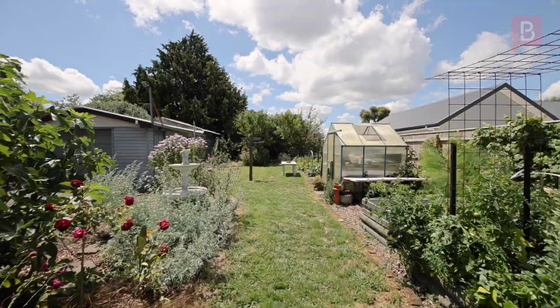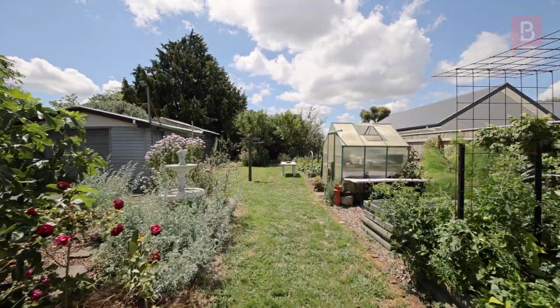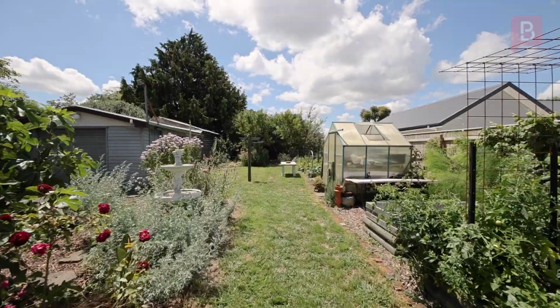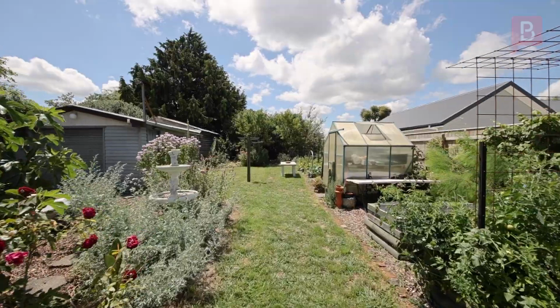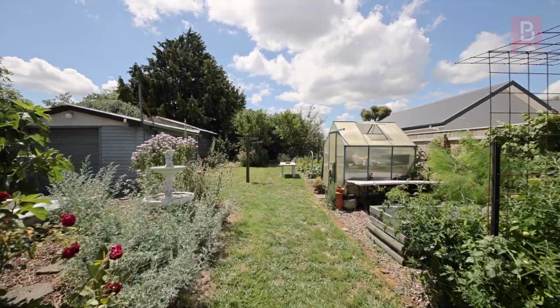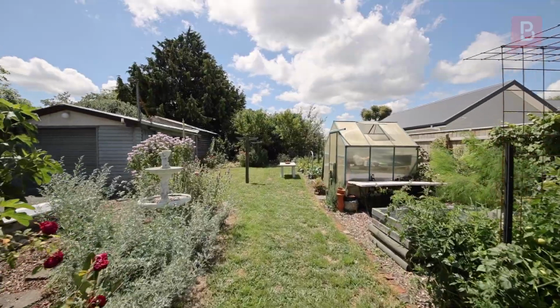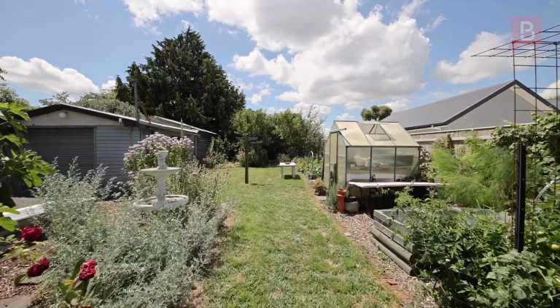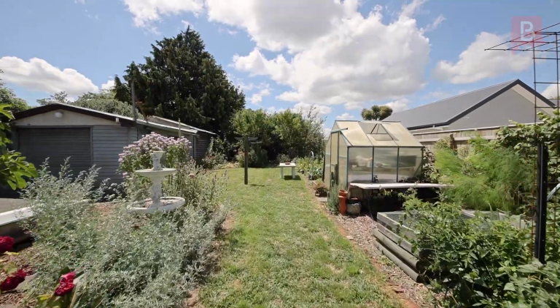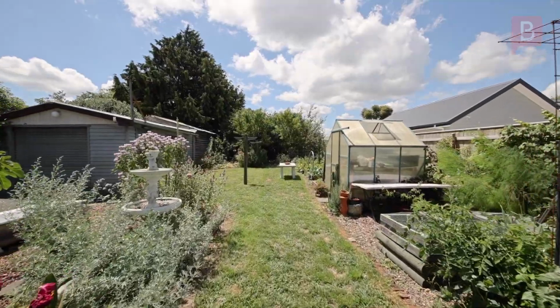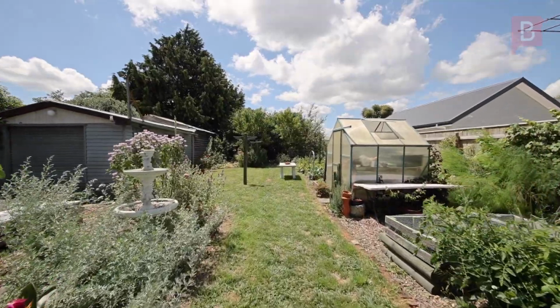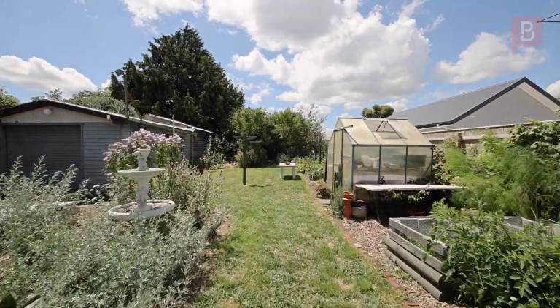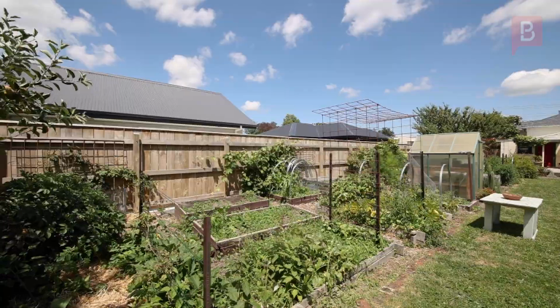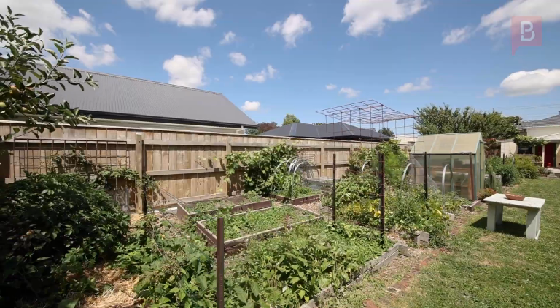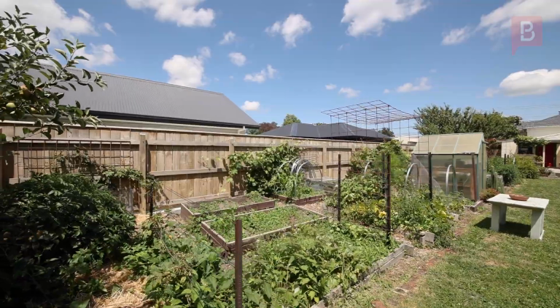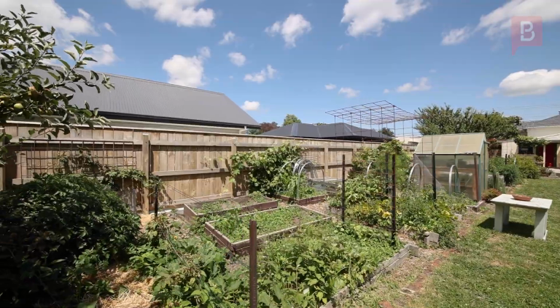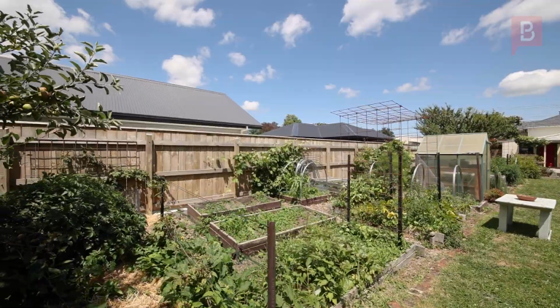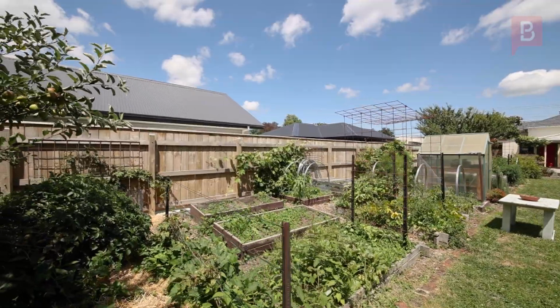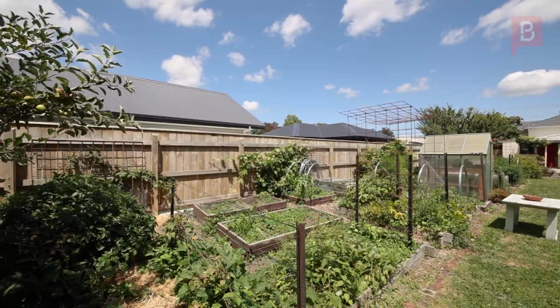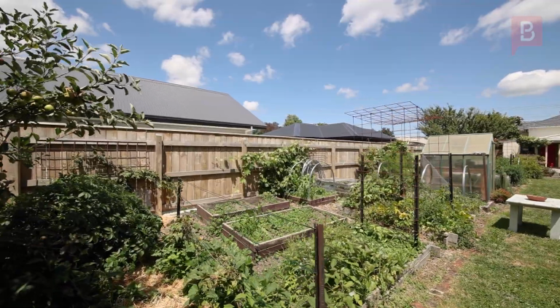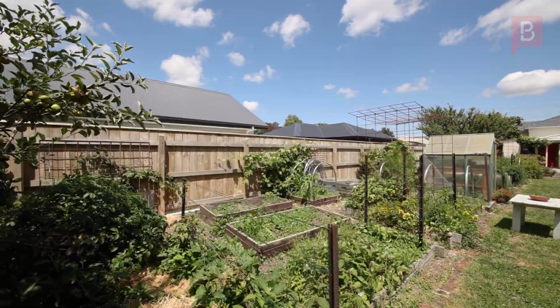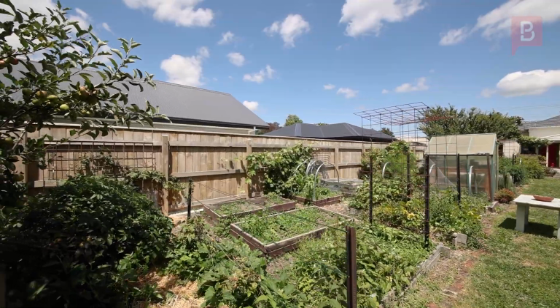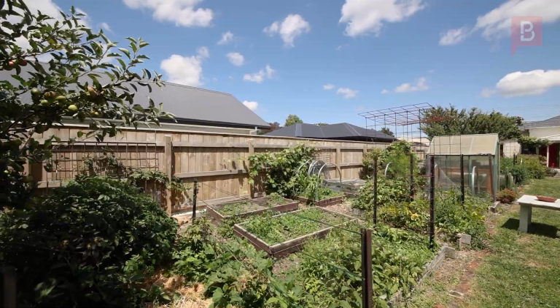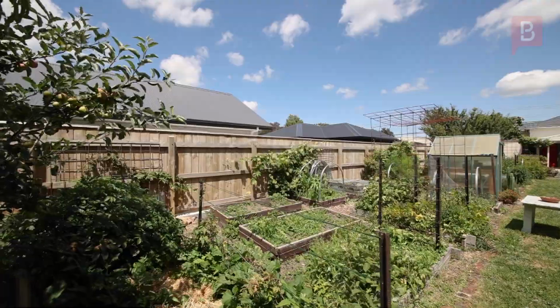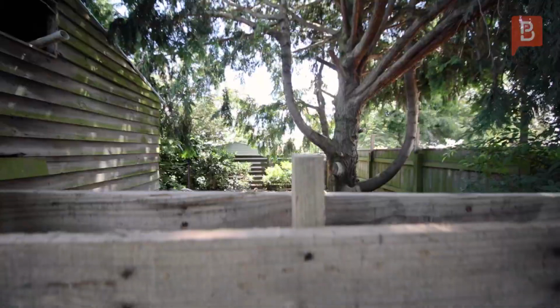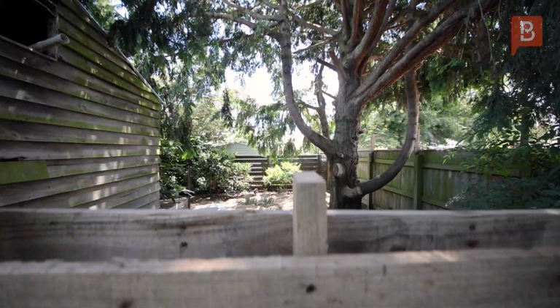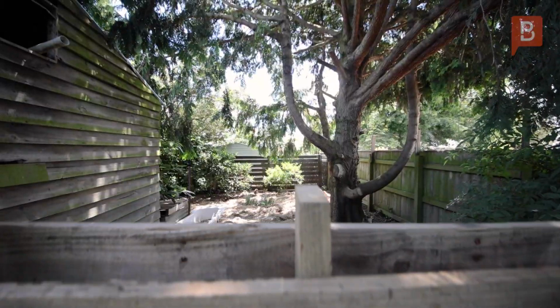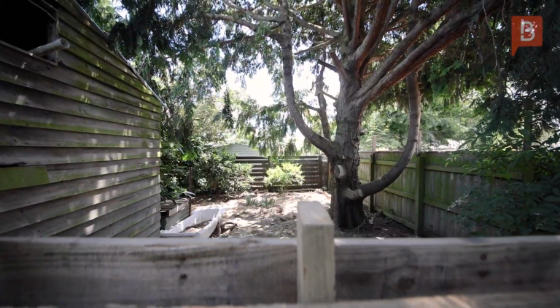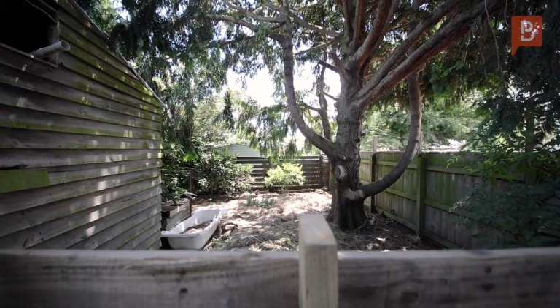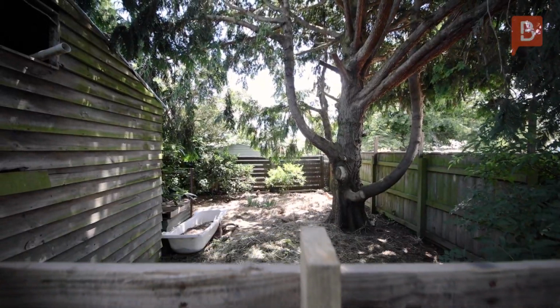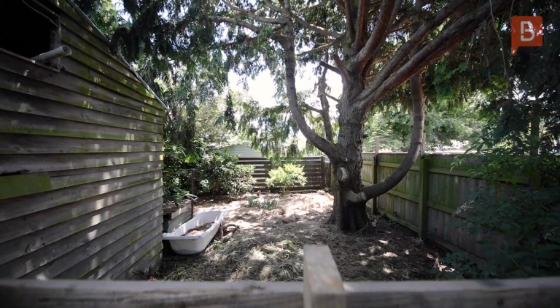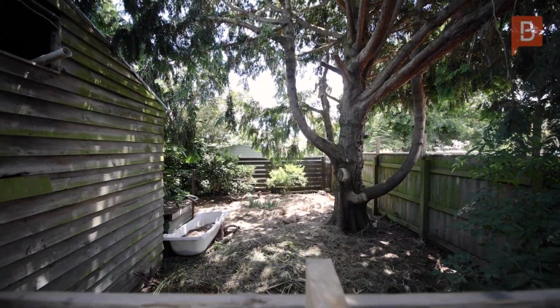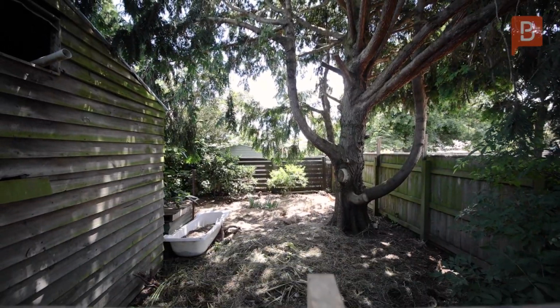And now to the backyard. So much to see and so much space. You could call this a food forest really.